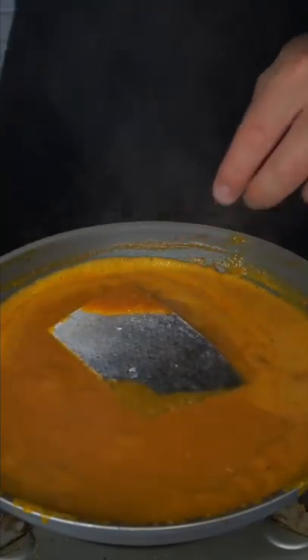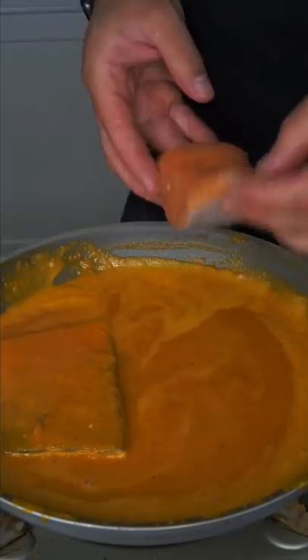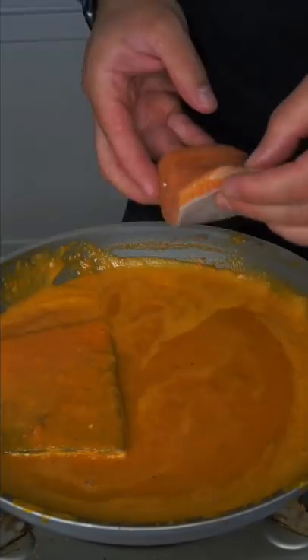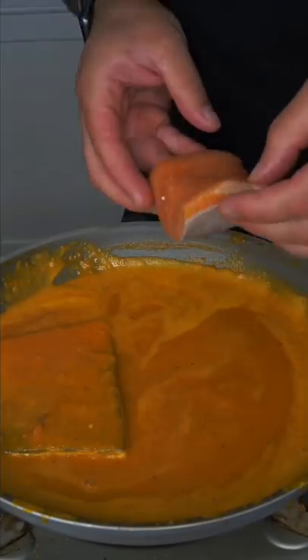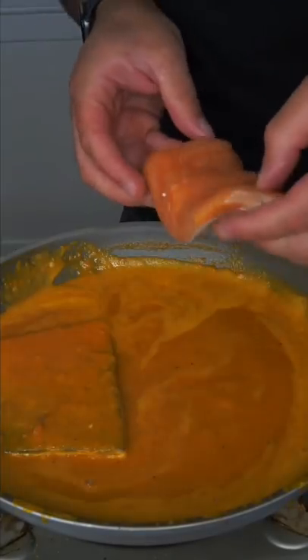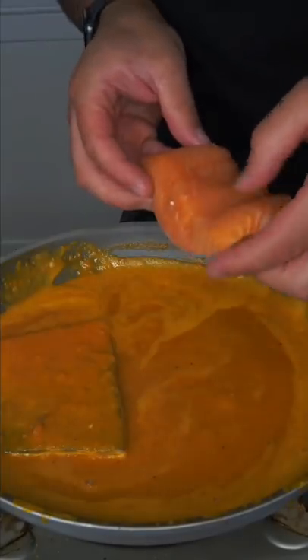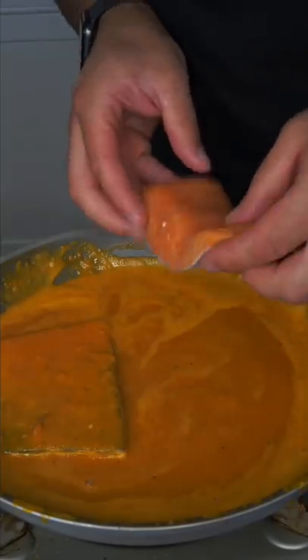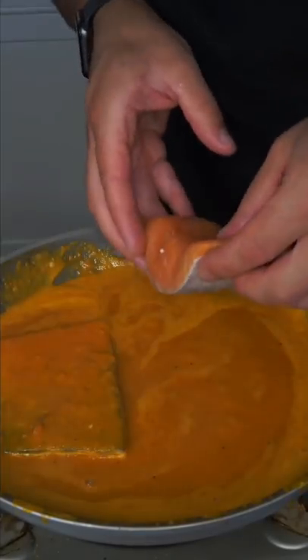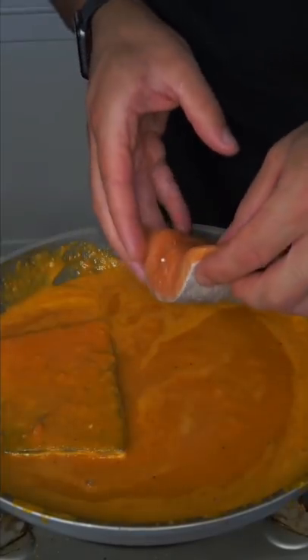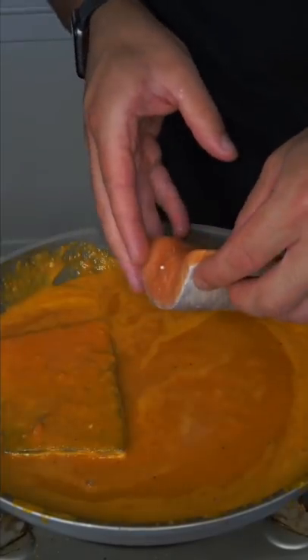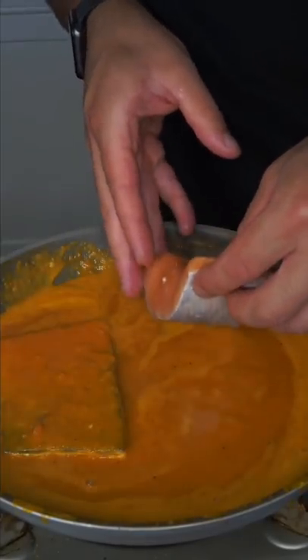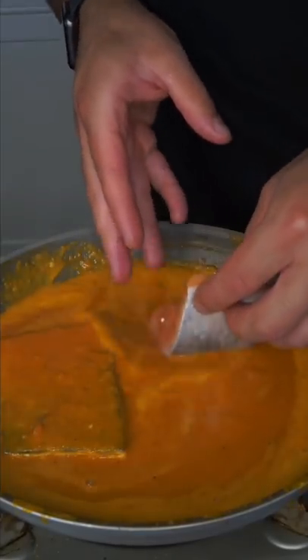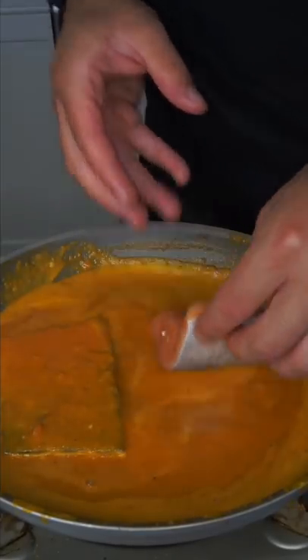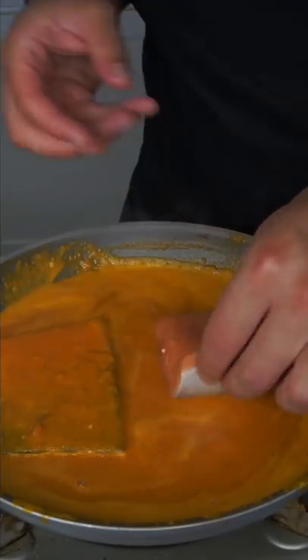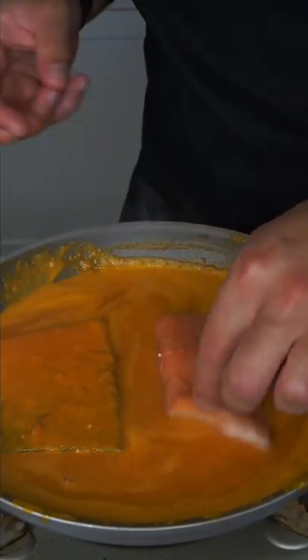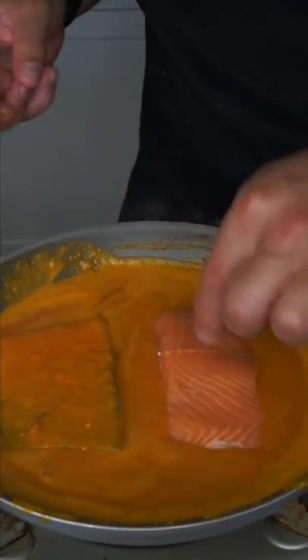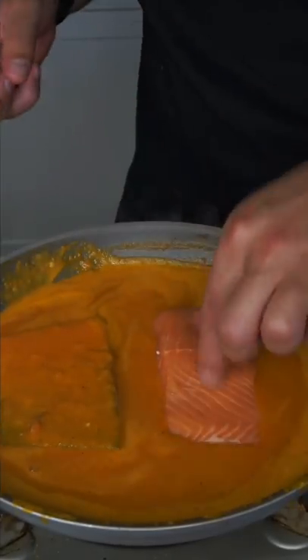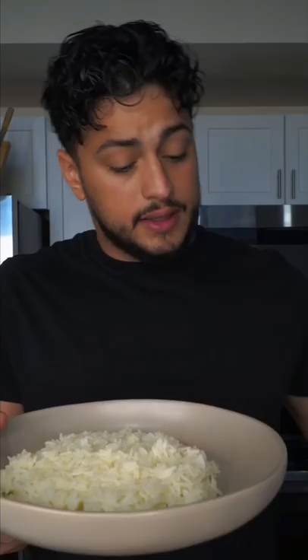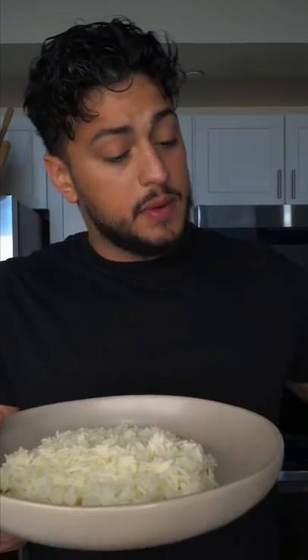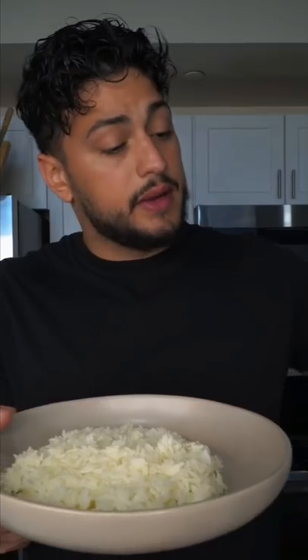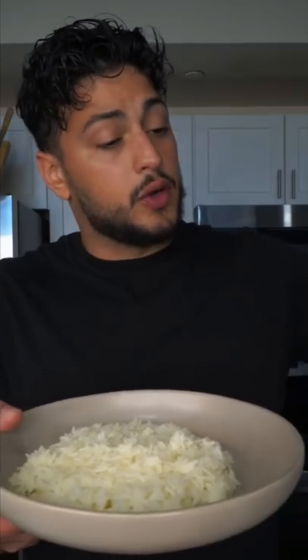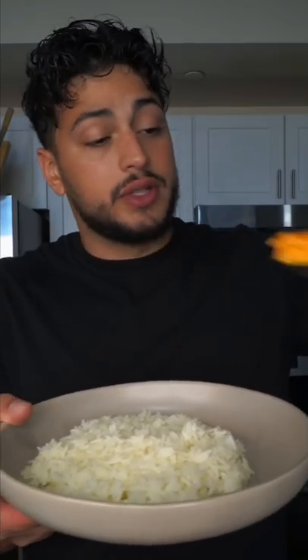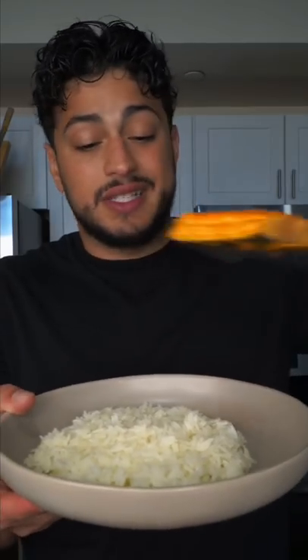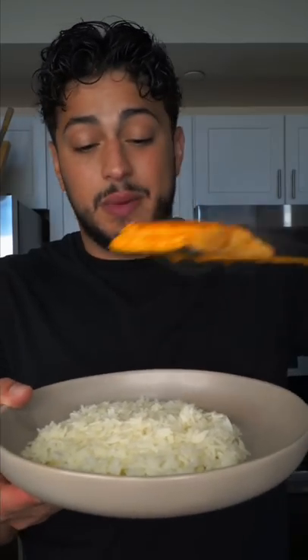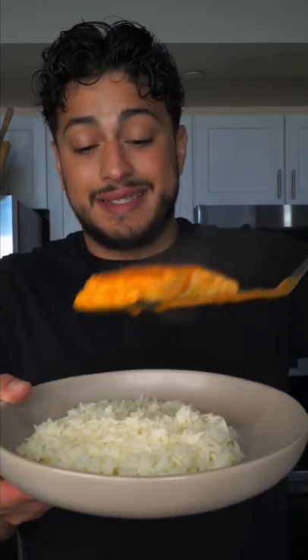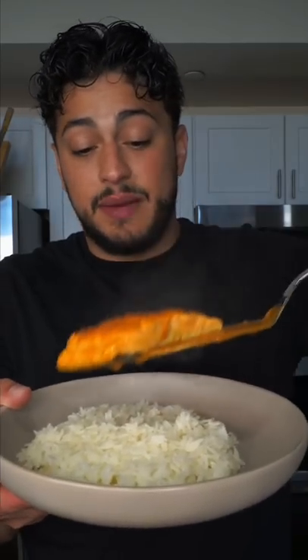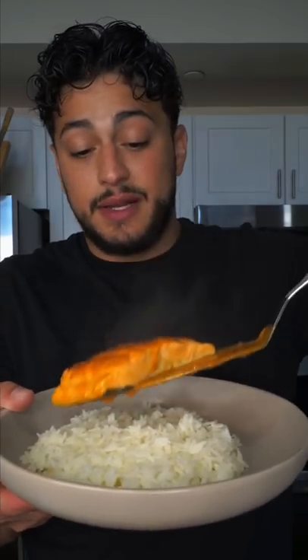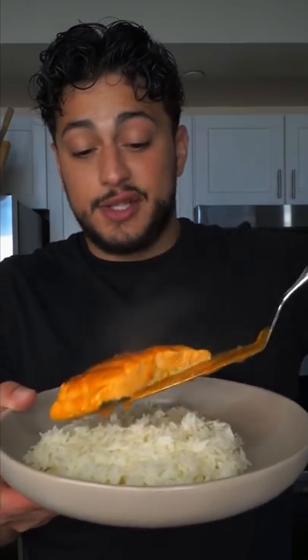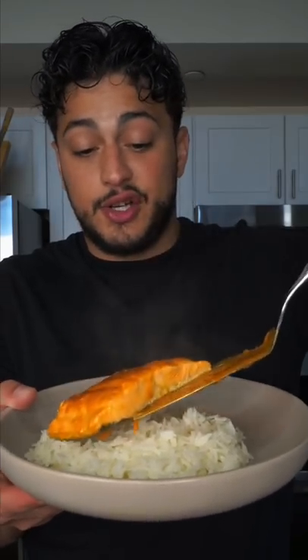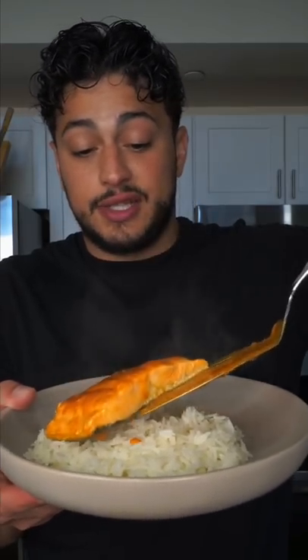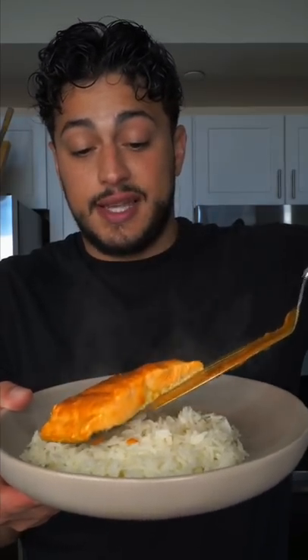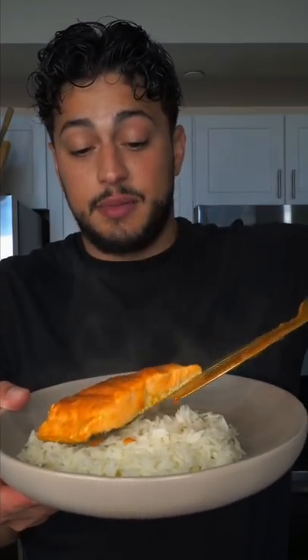When it lightly argues back, toss in your salmon. Keep in mind, it only takes about 10 minutes to cook the salmon.